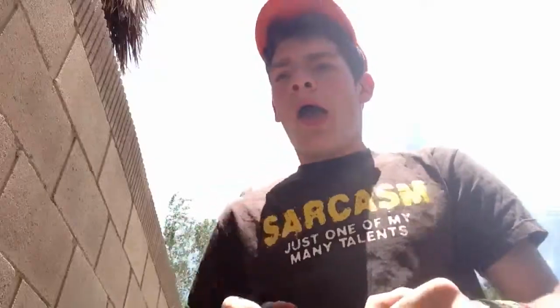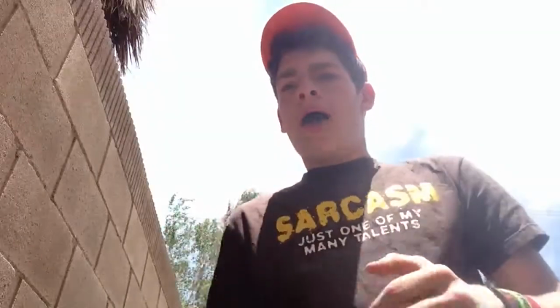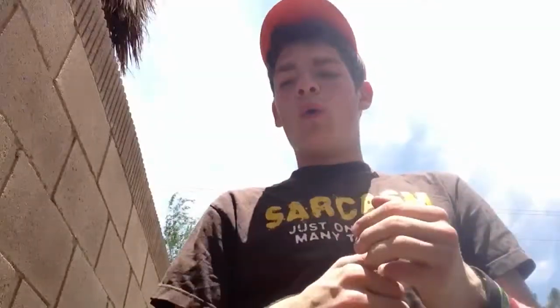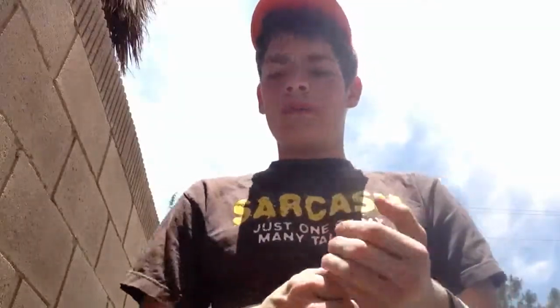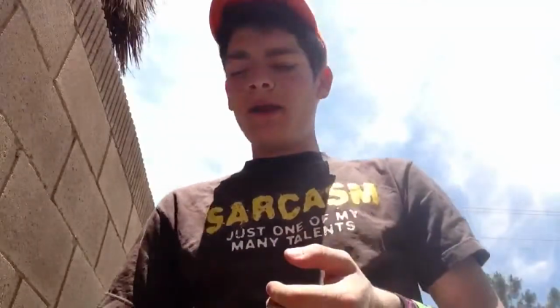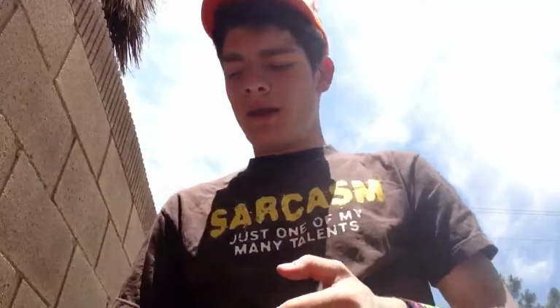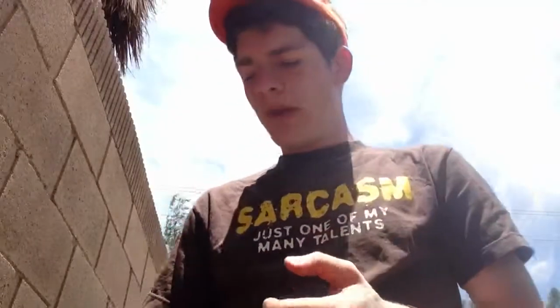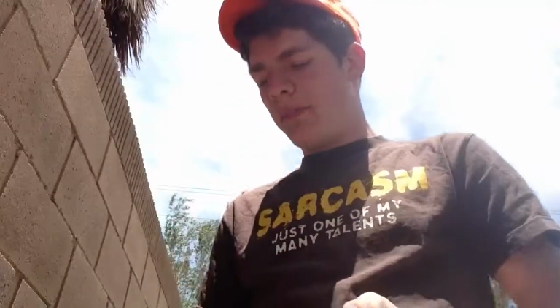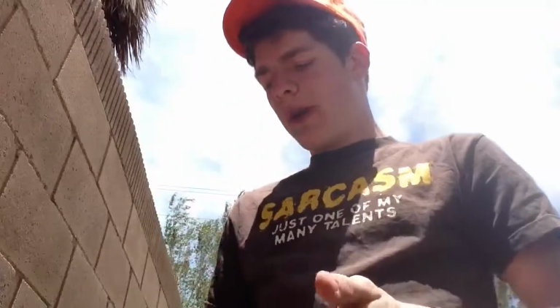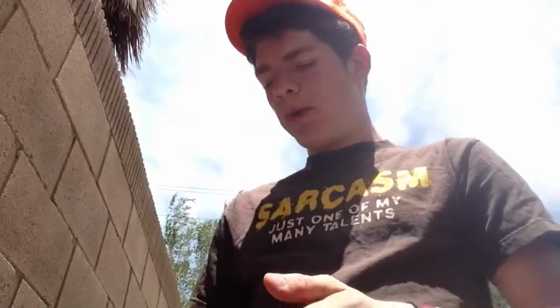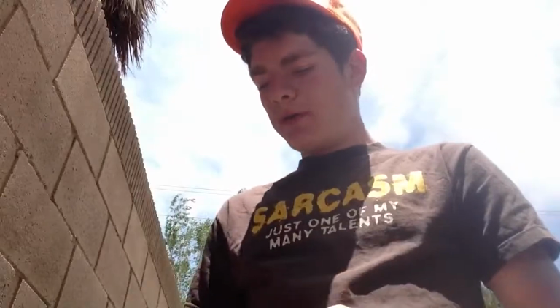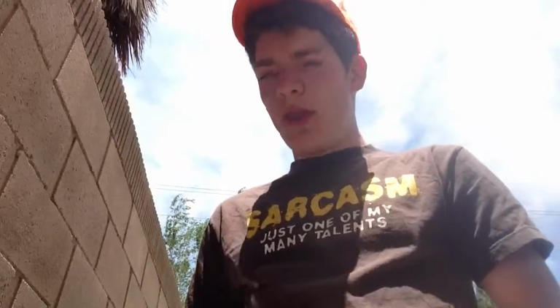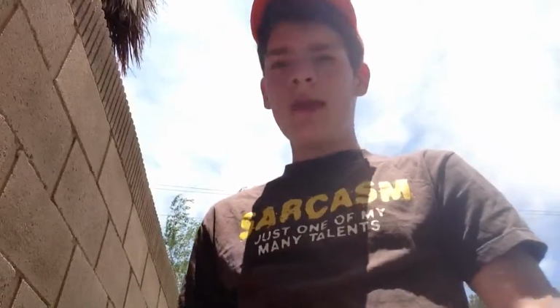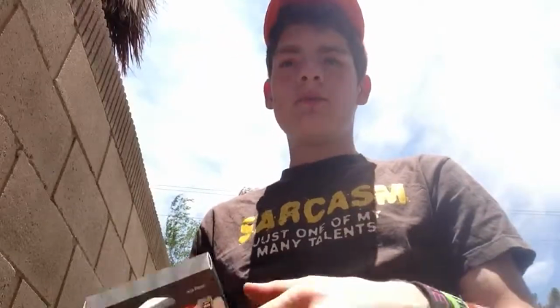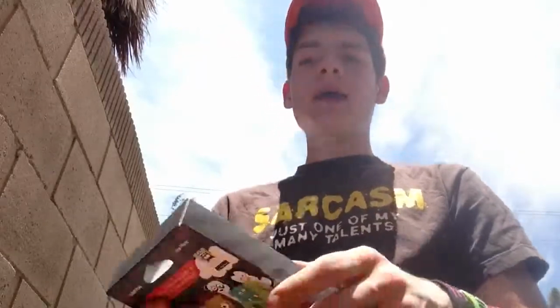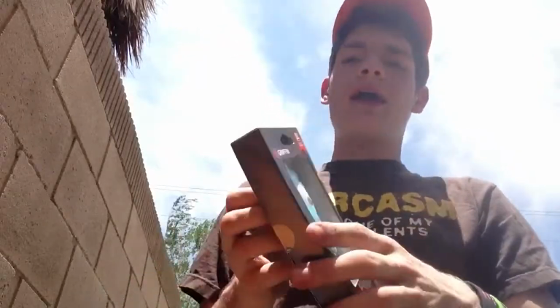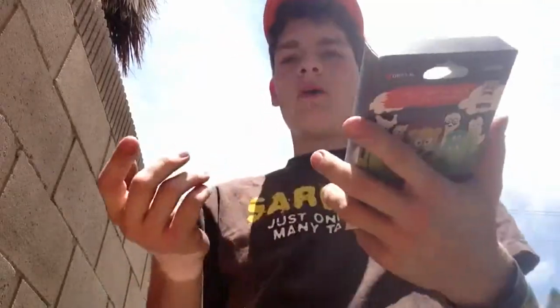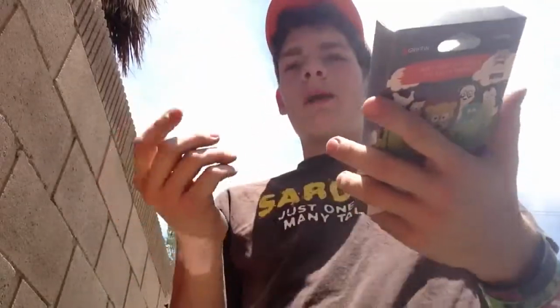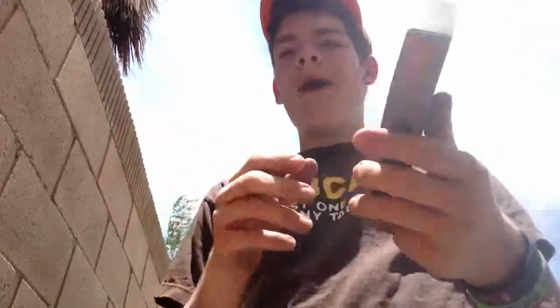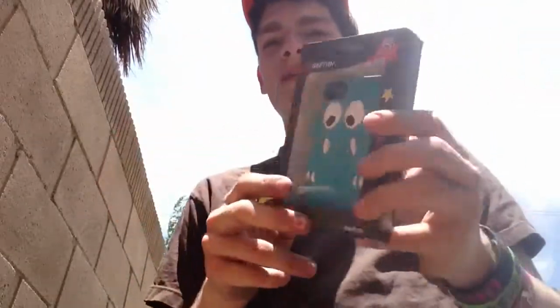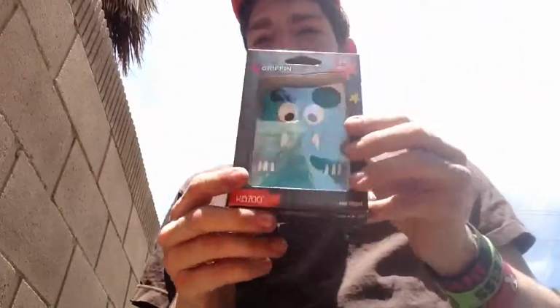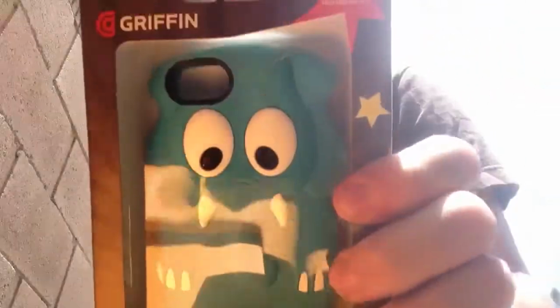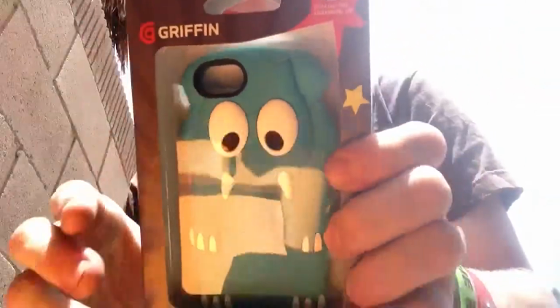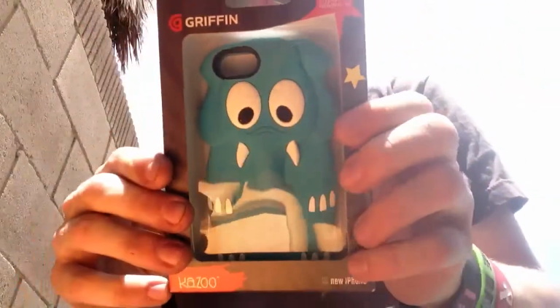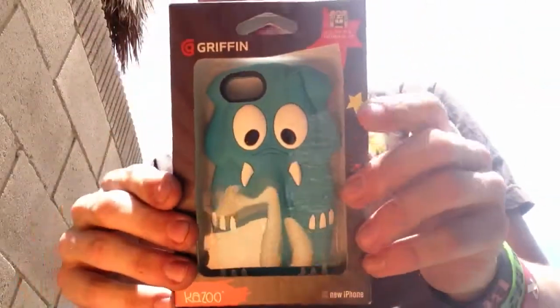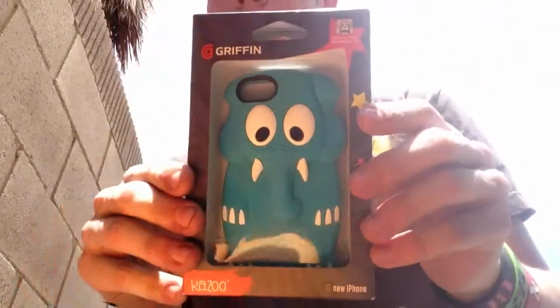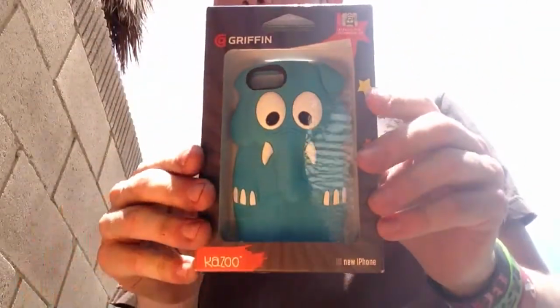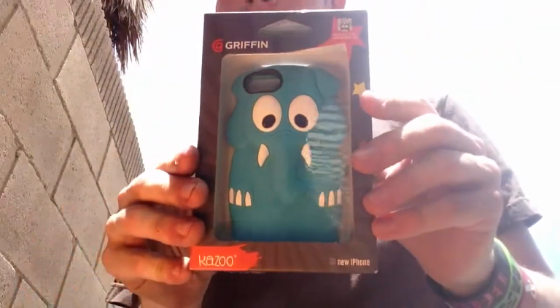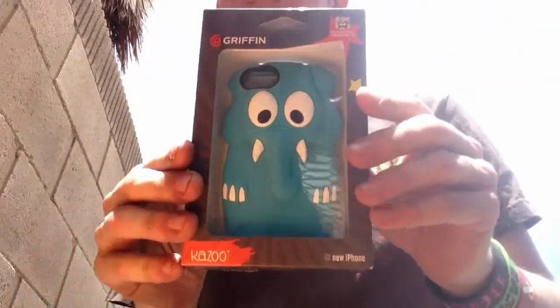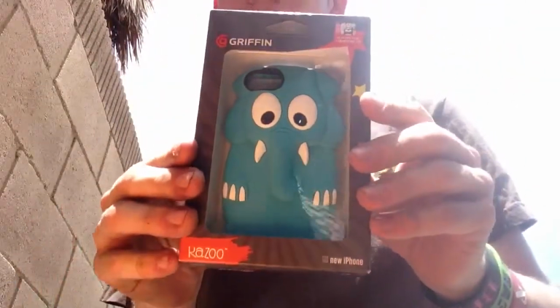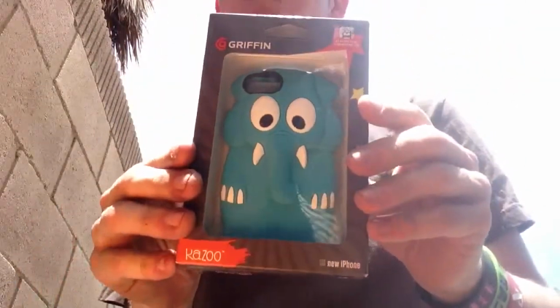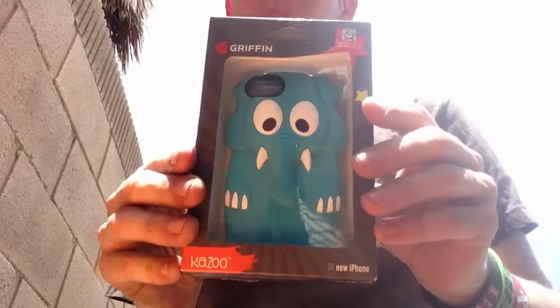Hello everybody, it's Pineapple Top 1 here, and today I have the unboxing of the Griffin Kazoo for the iPhone 5.